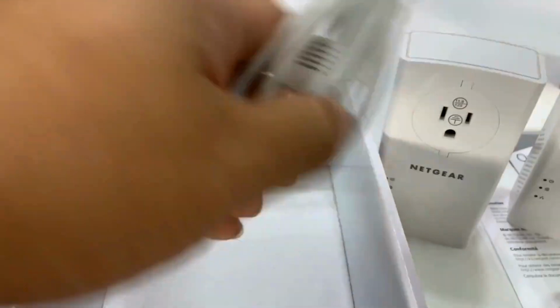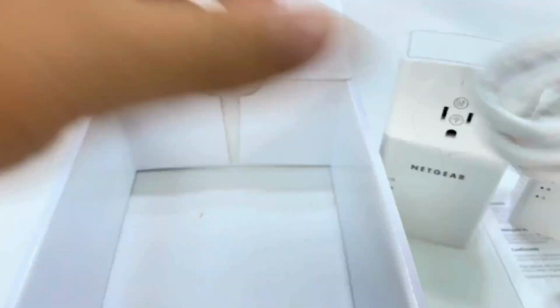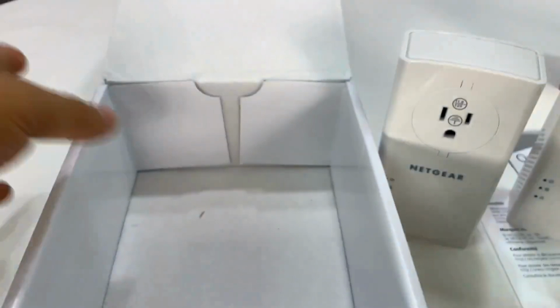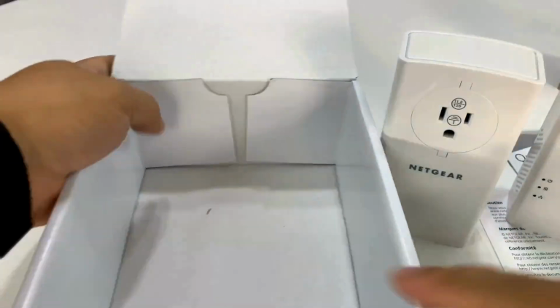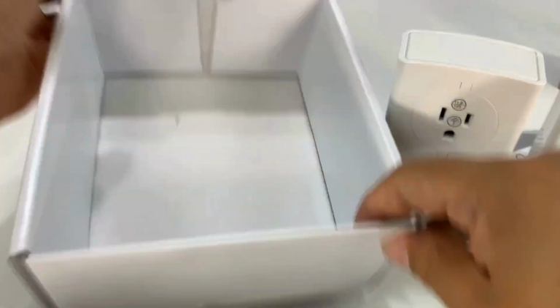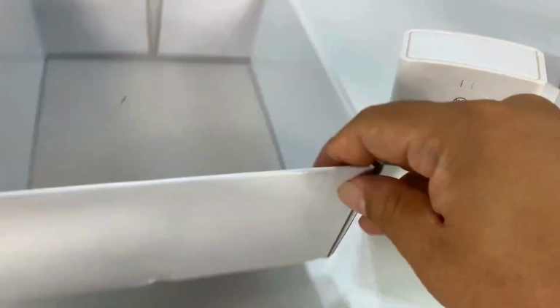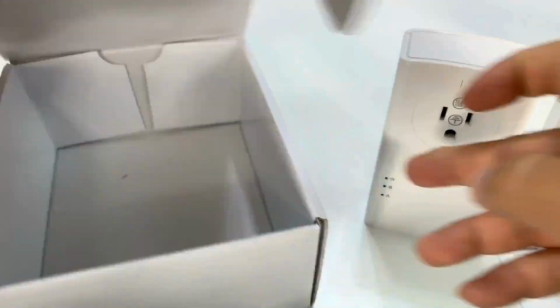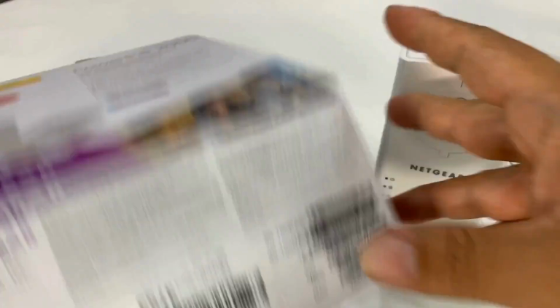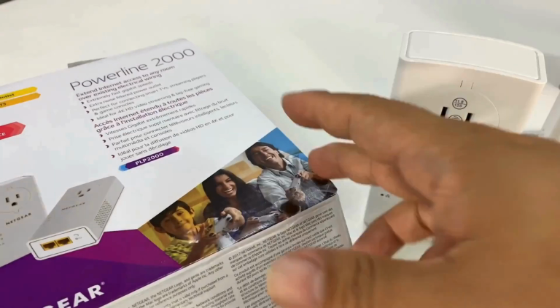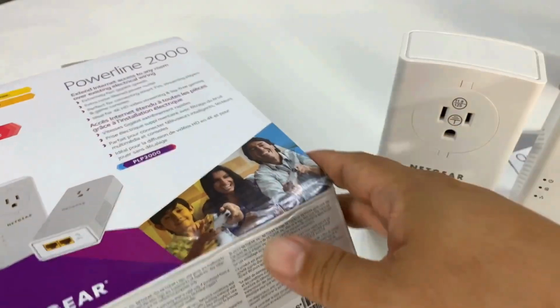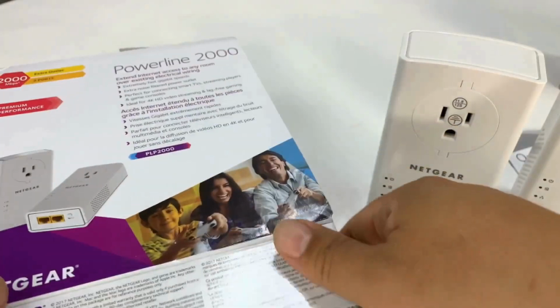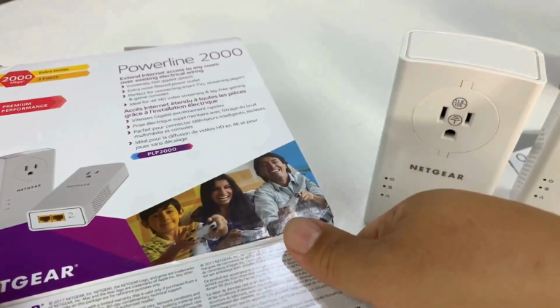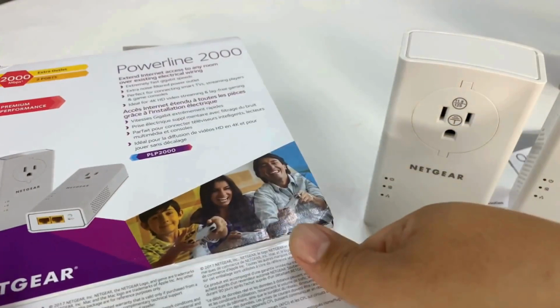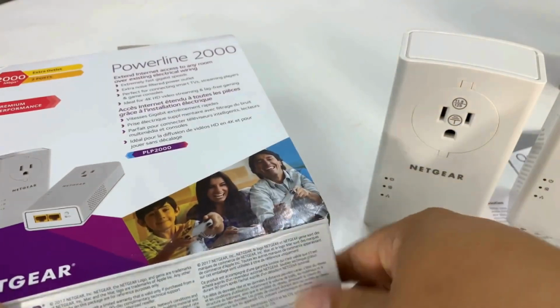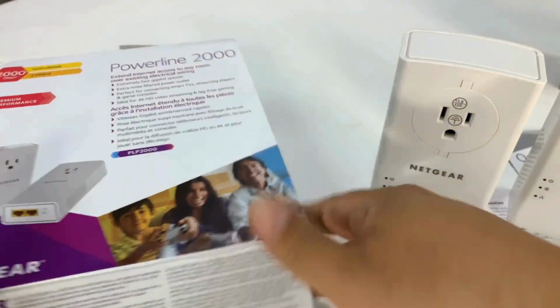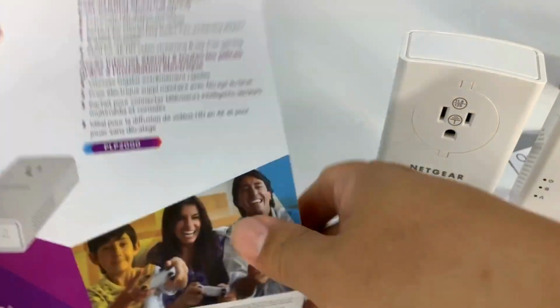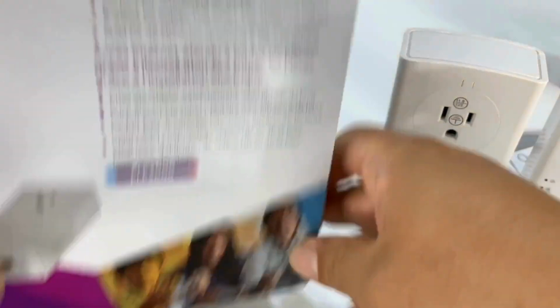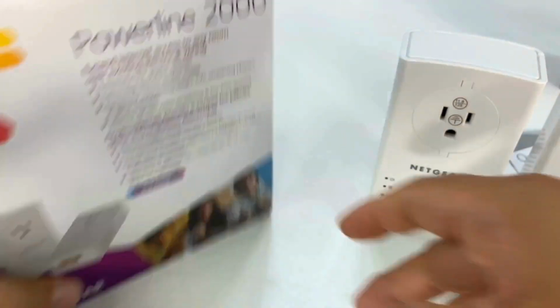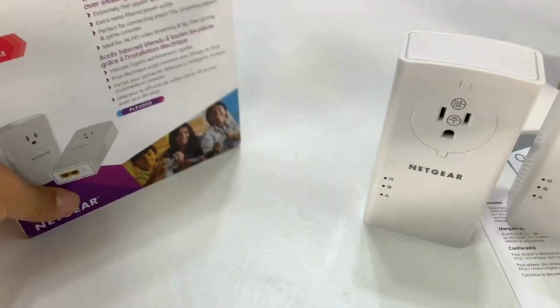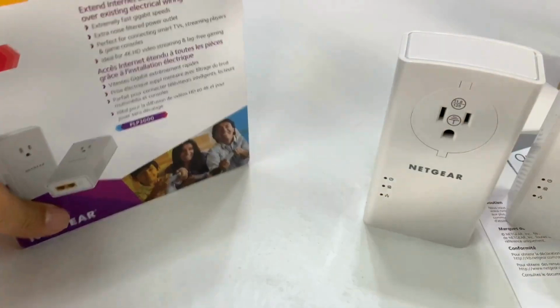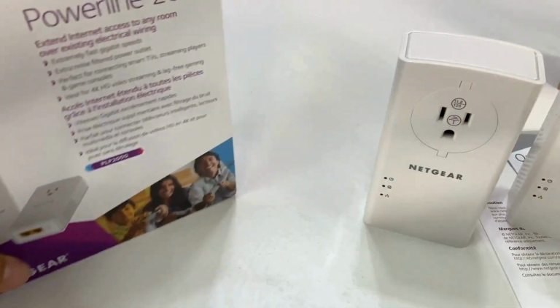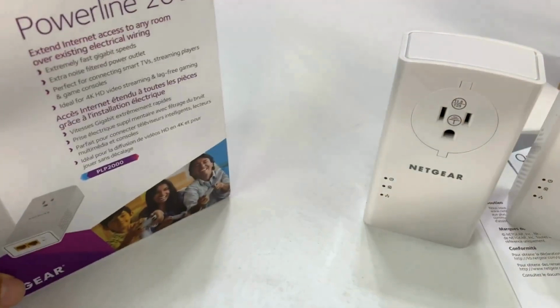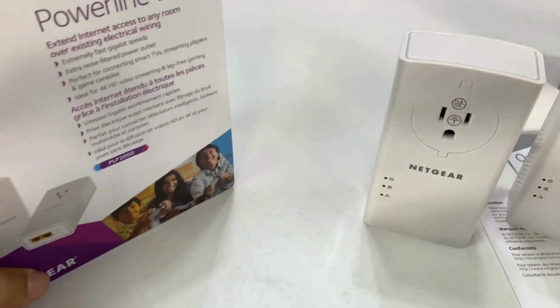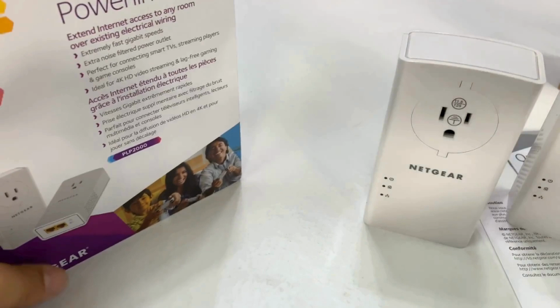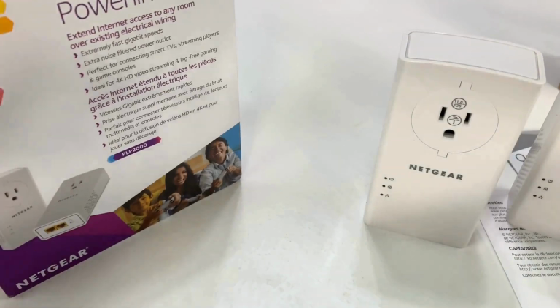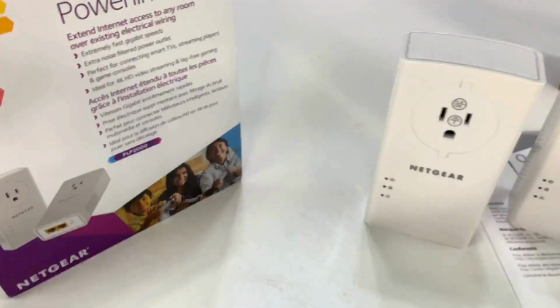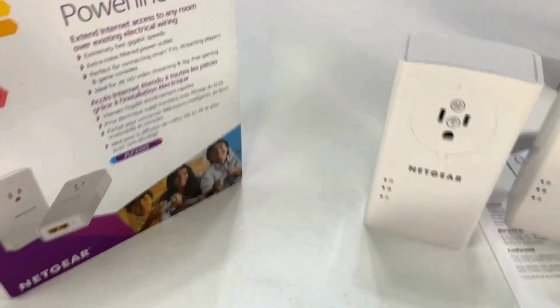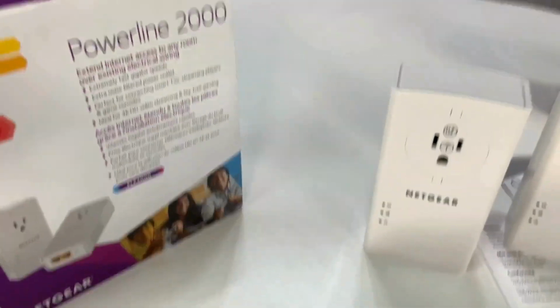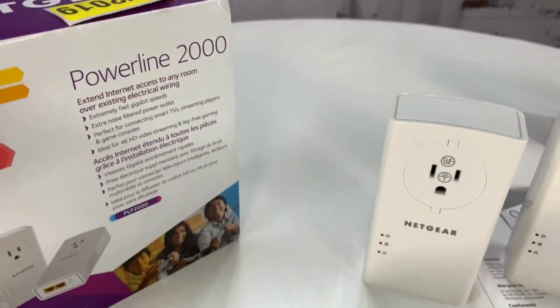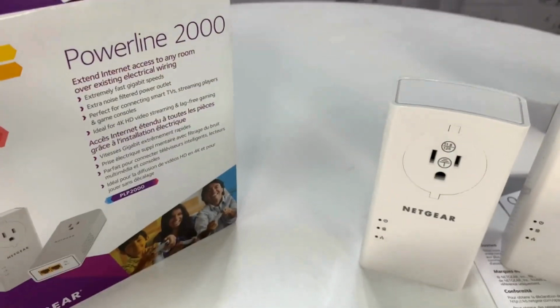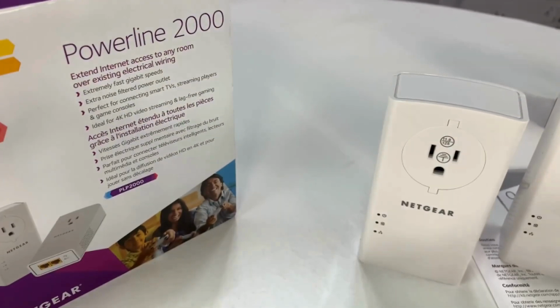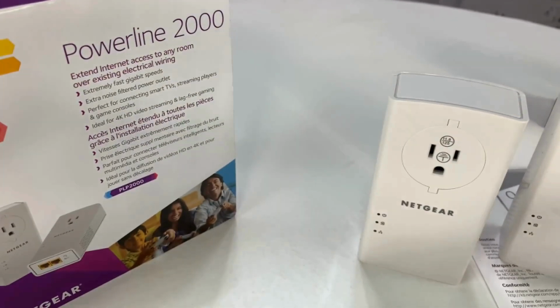Start by removing your Netgear Powerline Adapters from their packaging. Ensure you have at least two adapters for the setup.